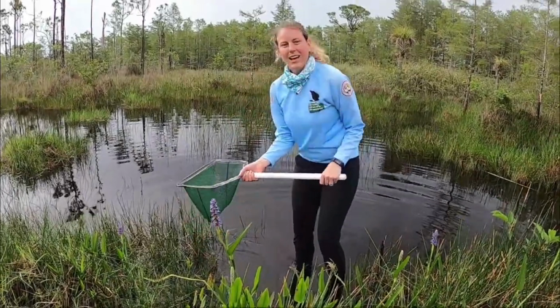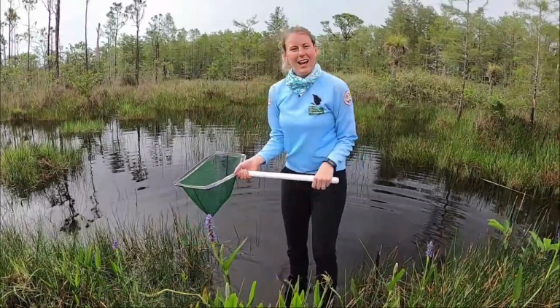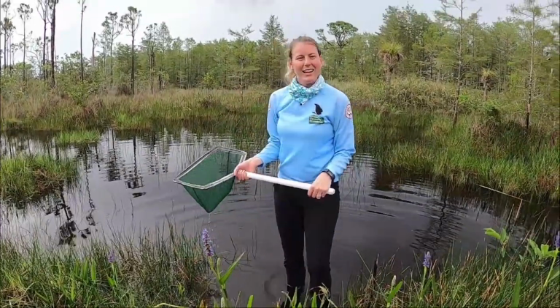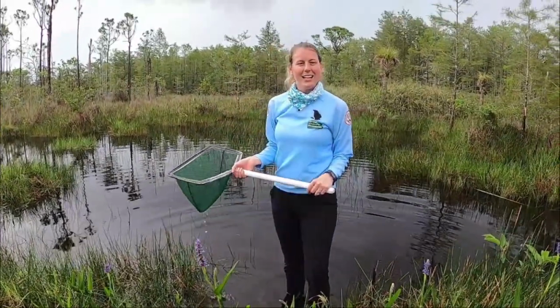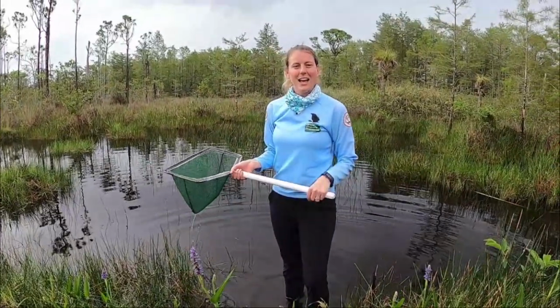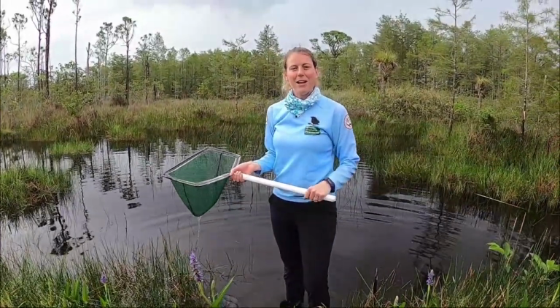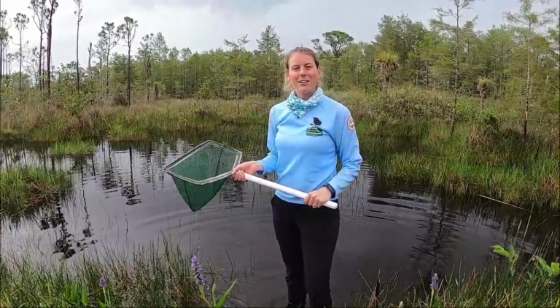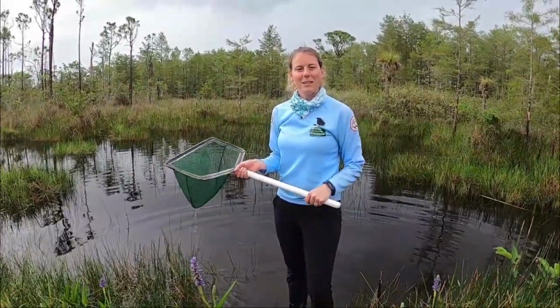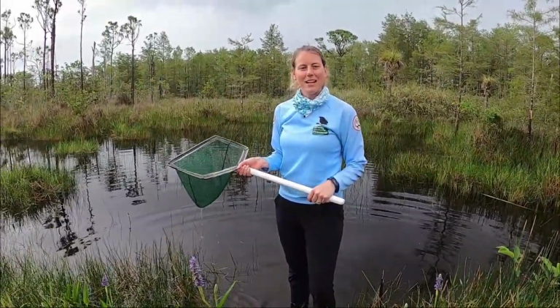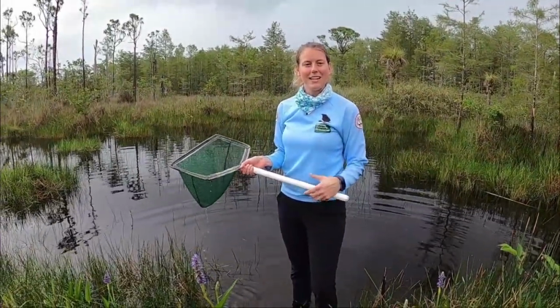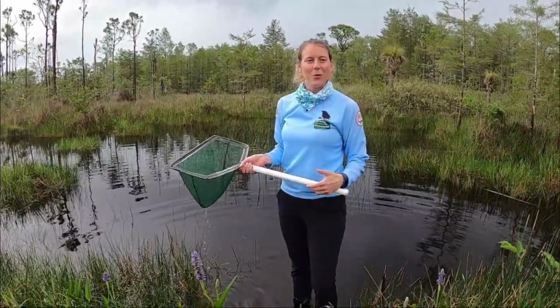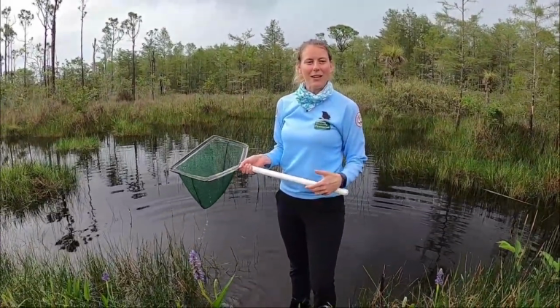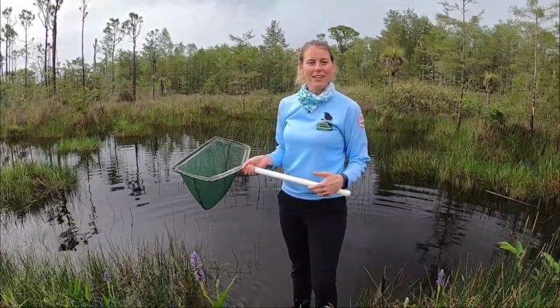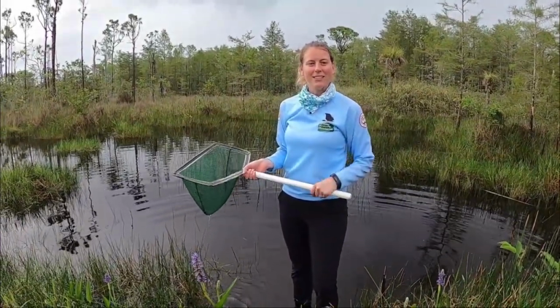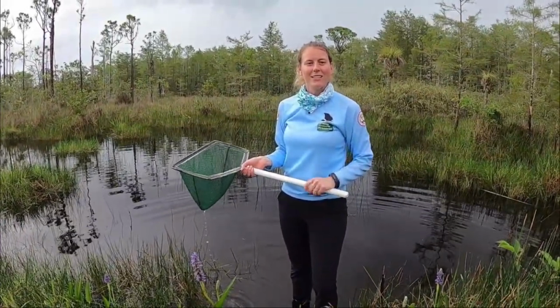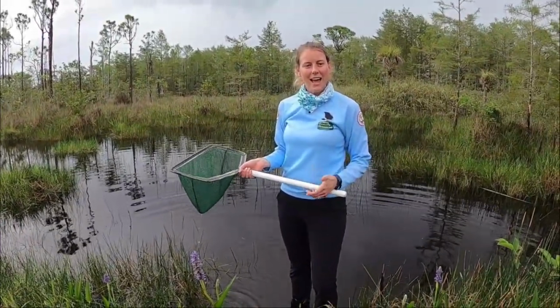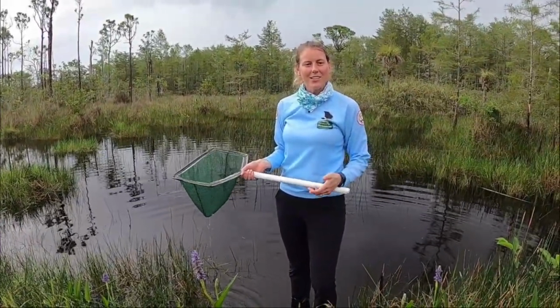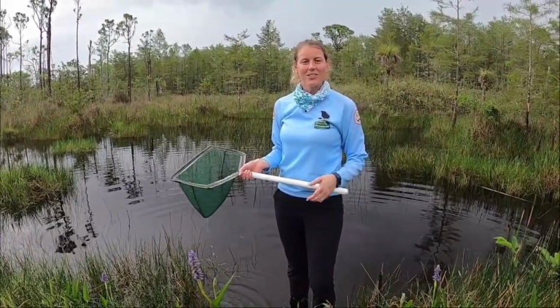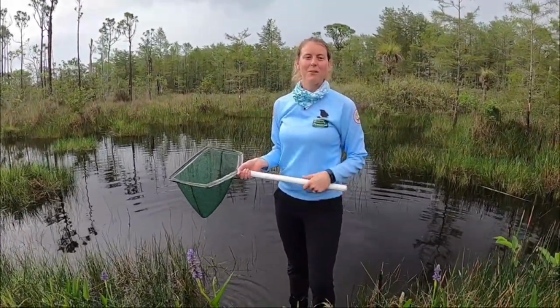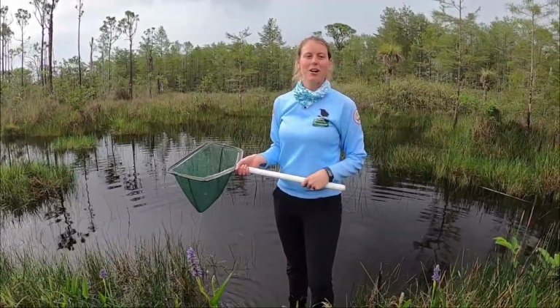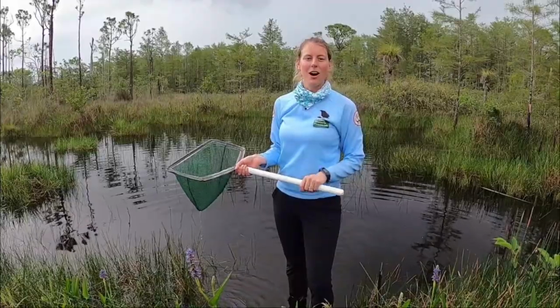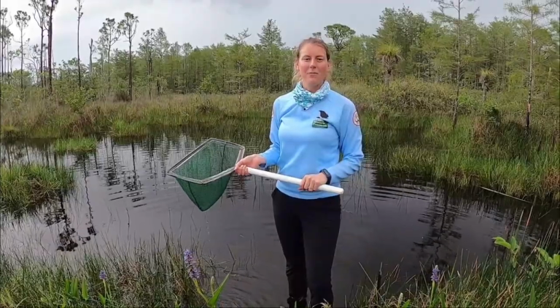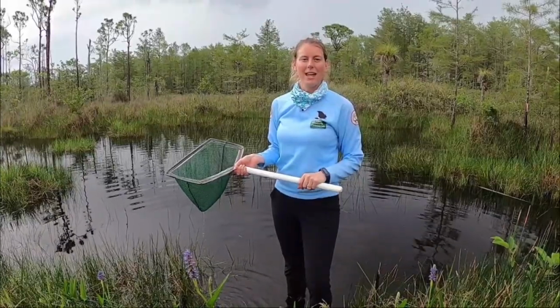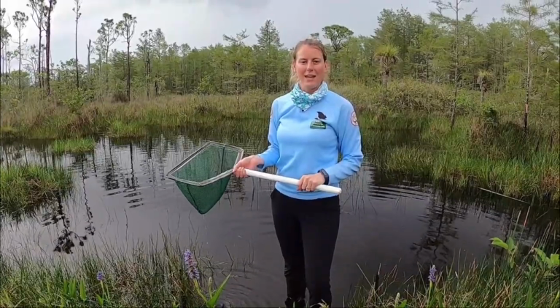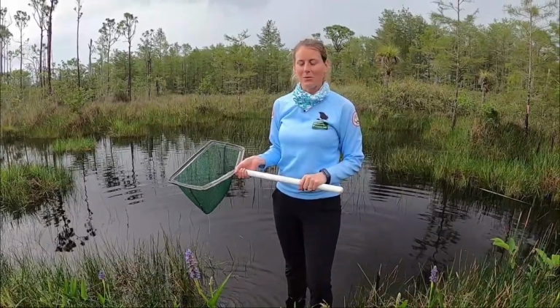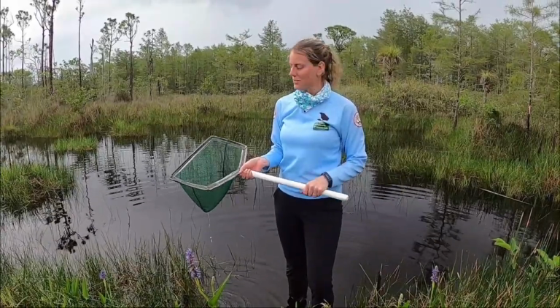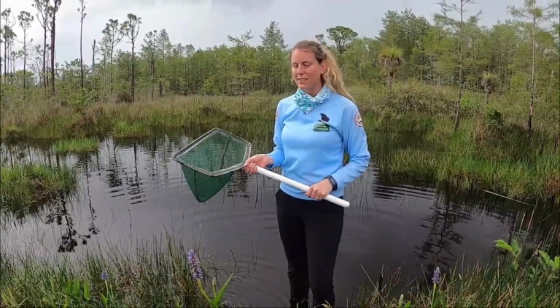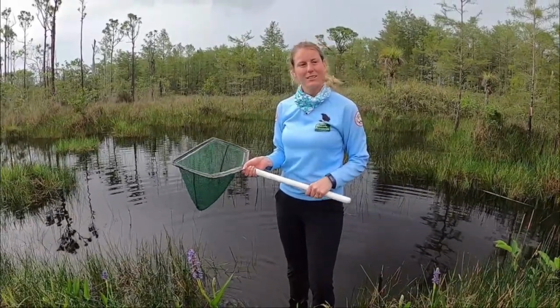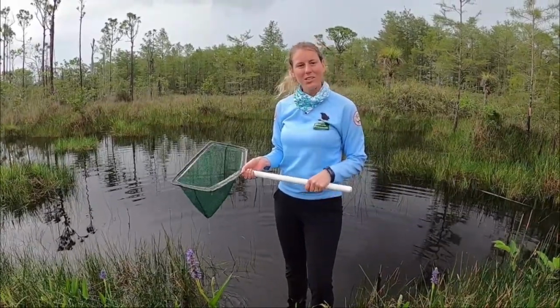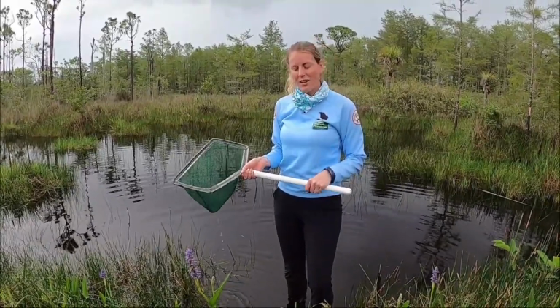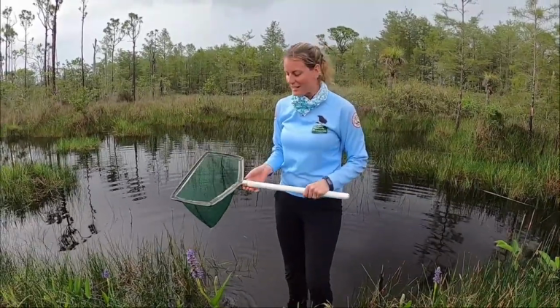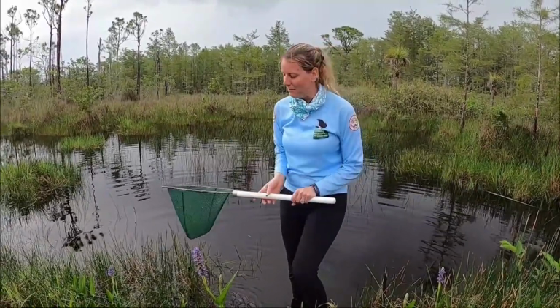Hi guys! I'm out here dip-netting in our wetlands to catch some of our common animals. Let me show you some.